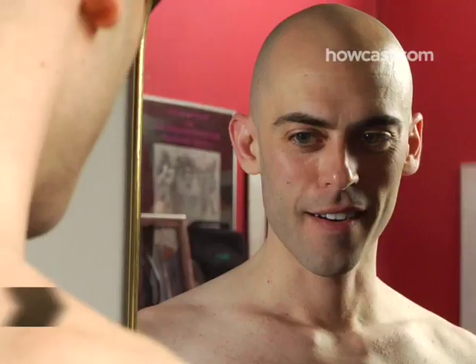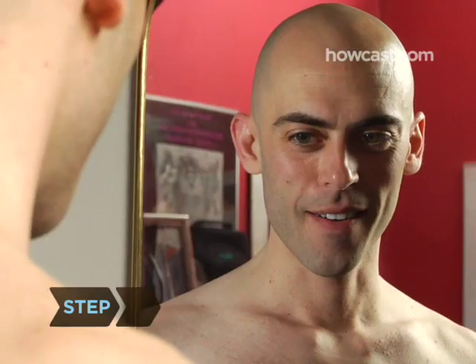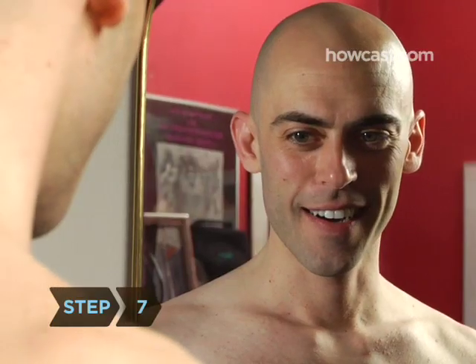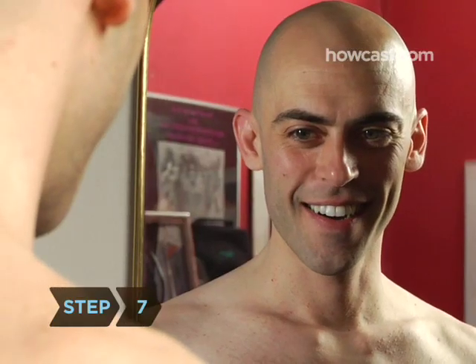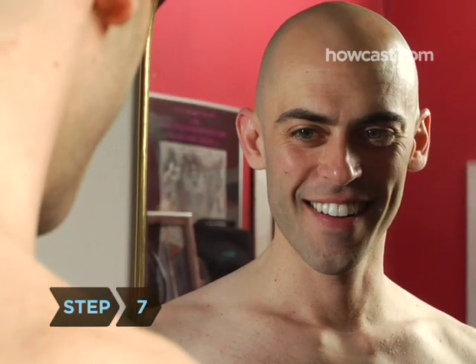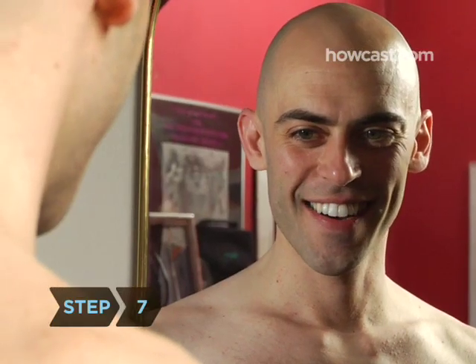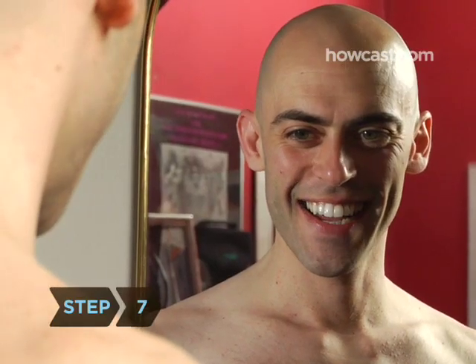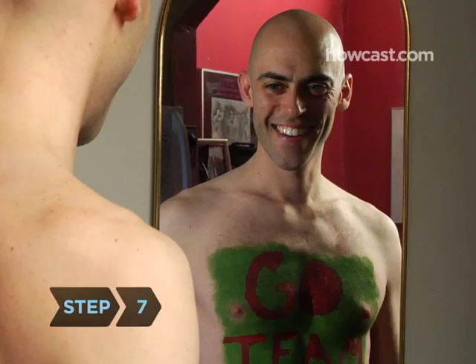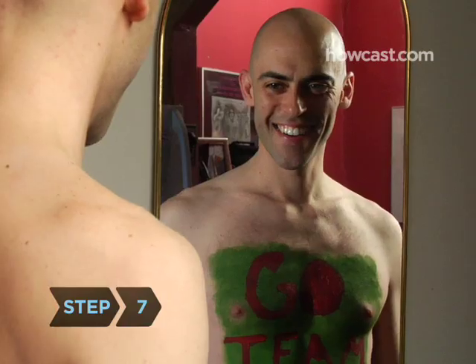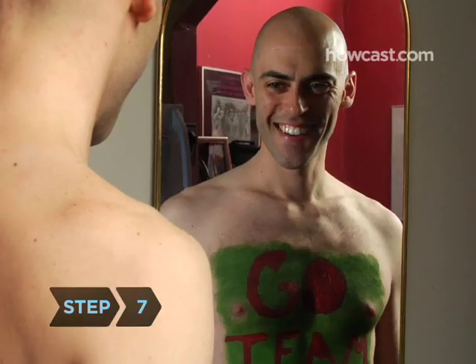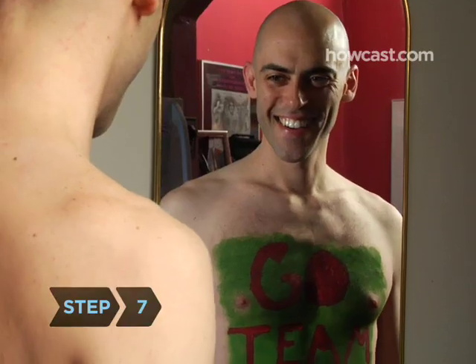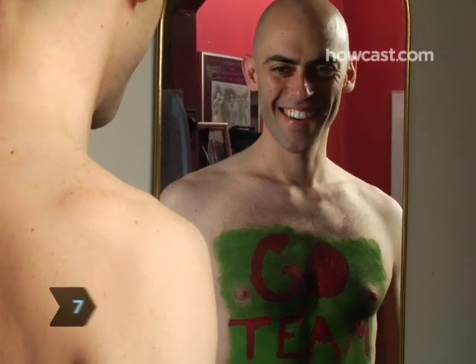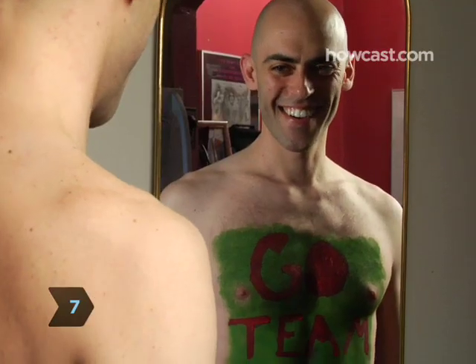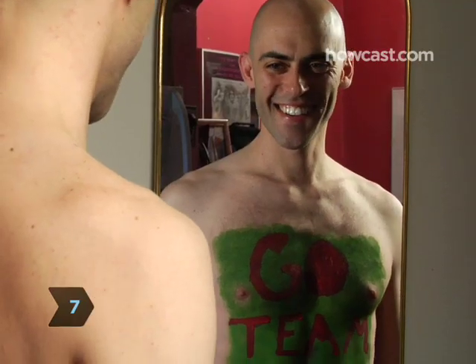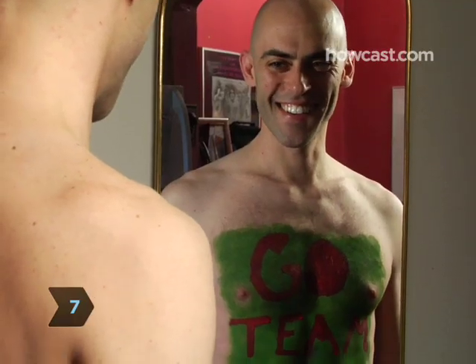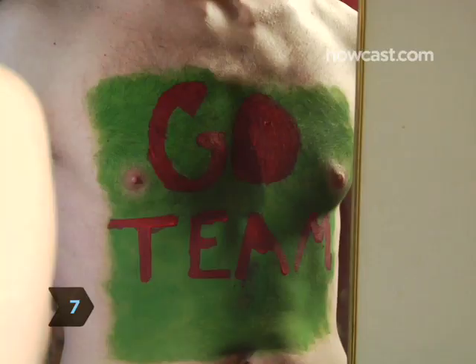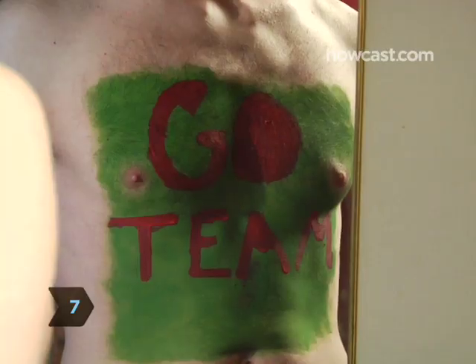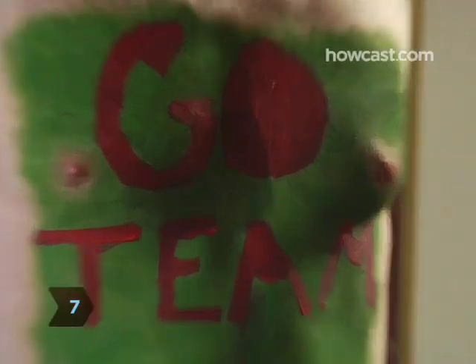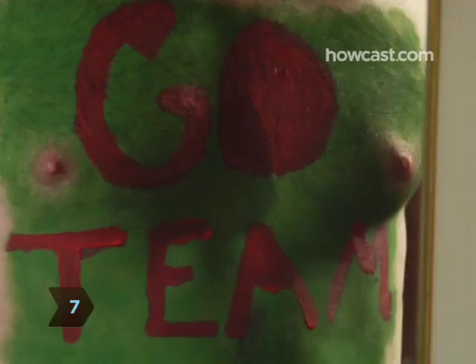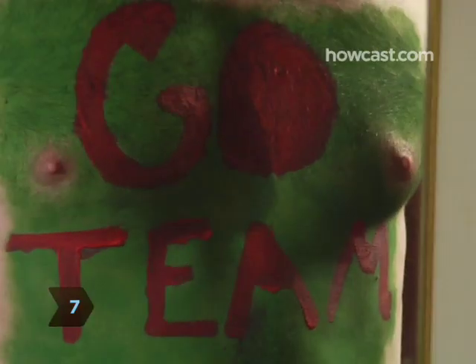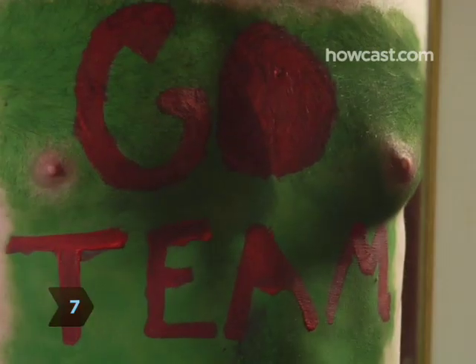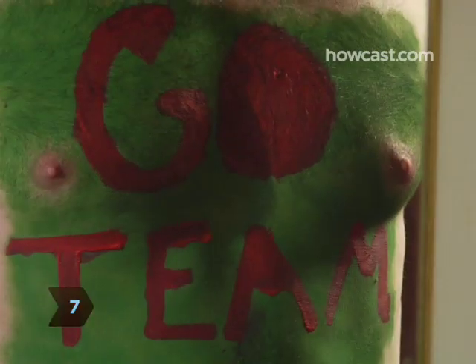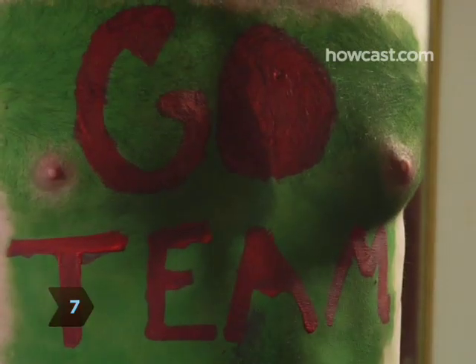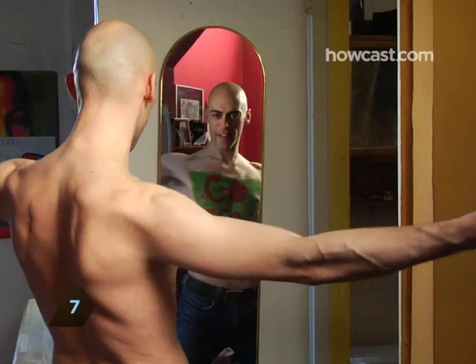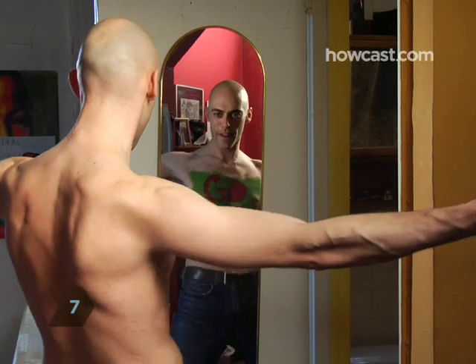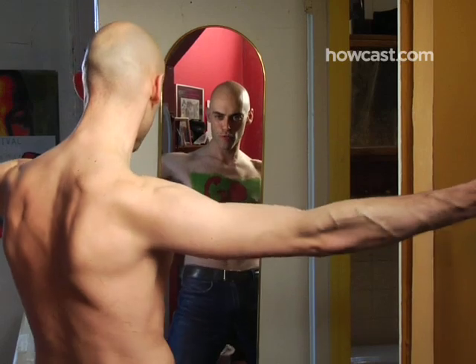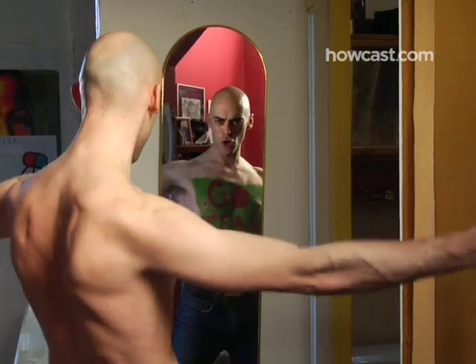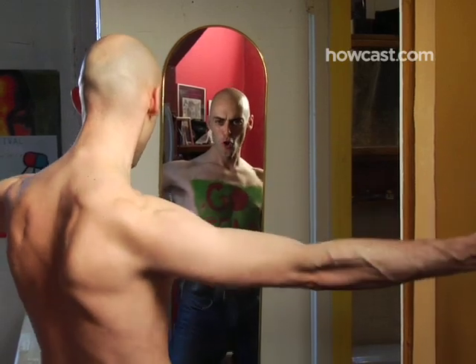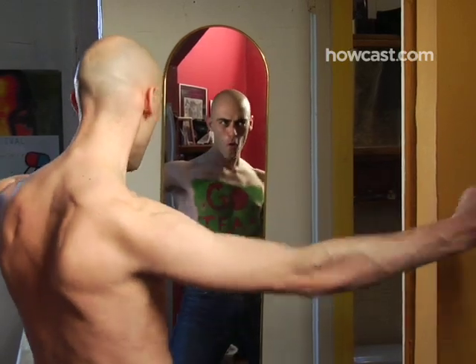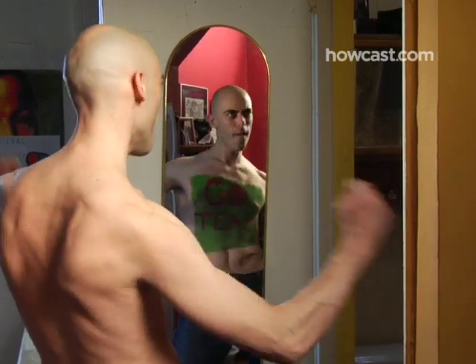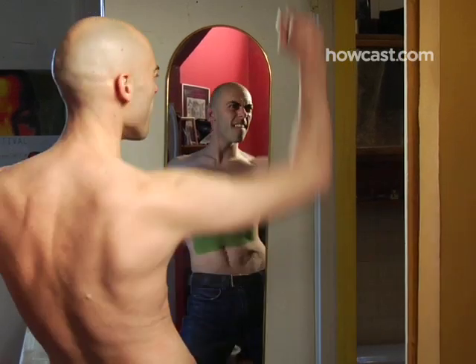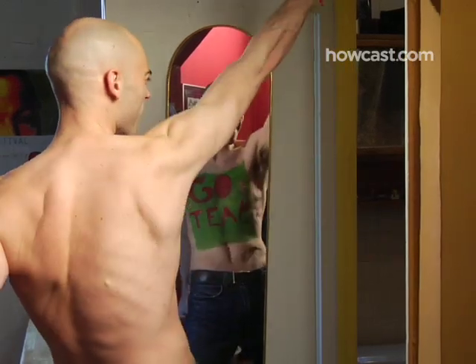Step 7. Now get out there and help the good guys win the big game. They couldn't do it without you.